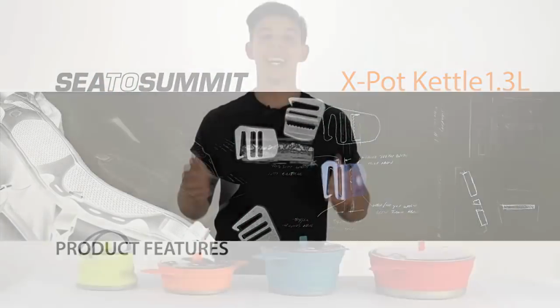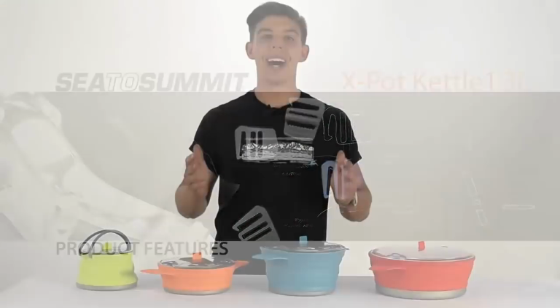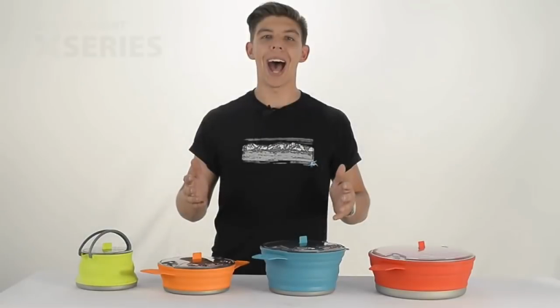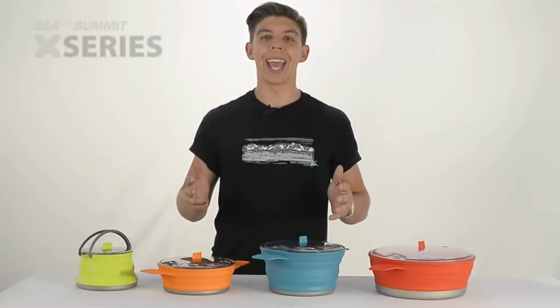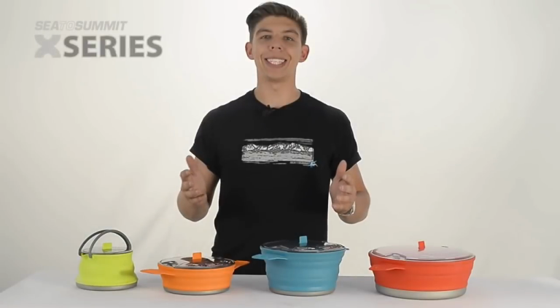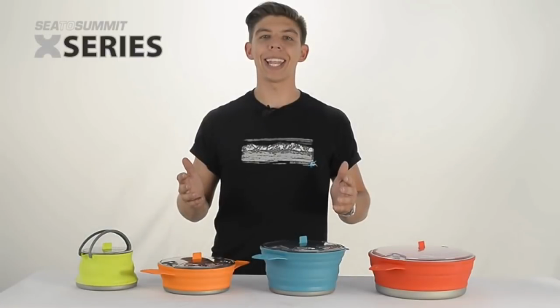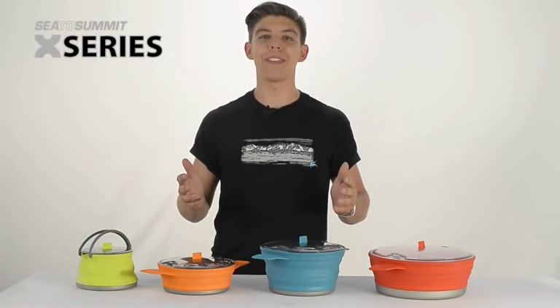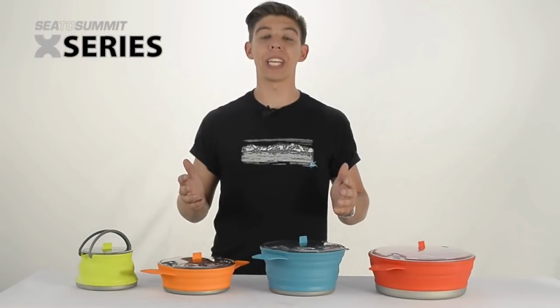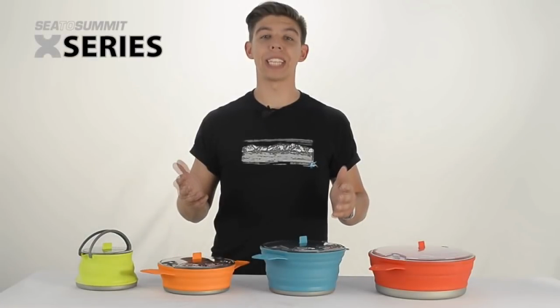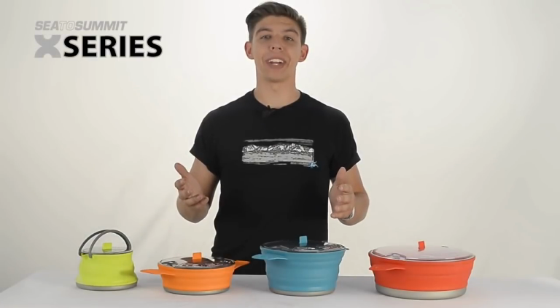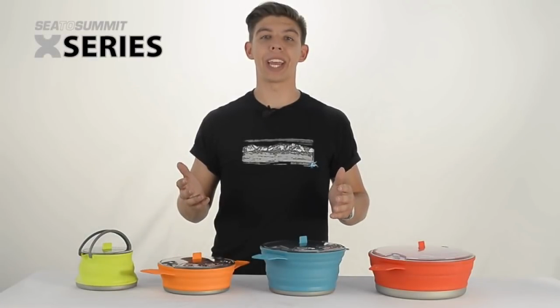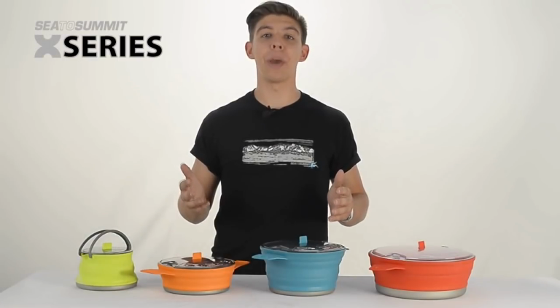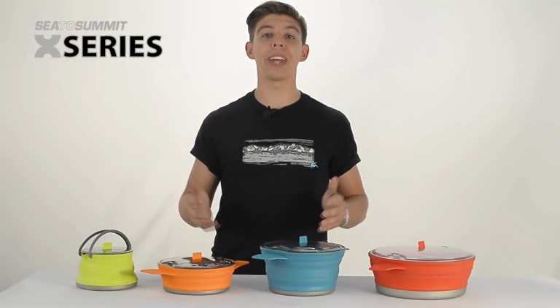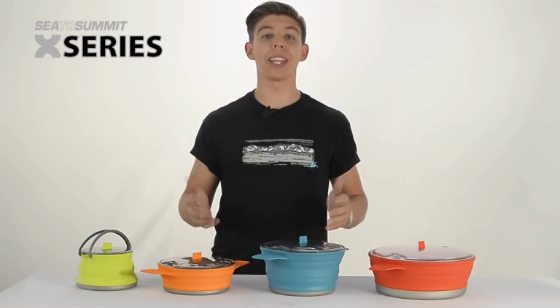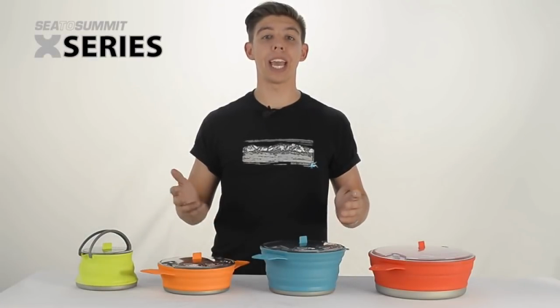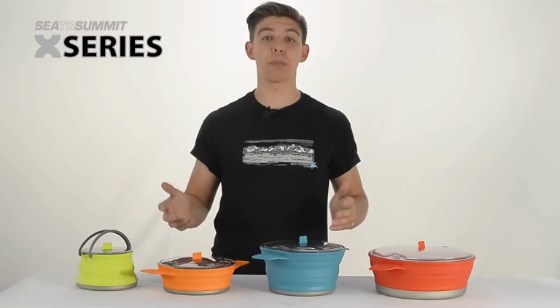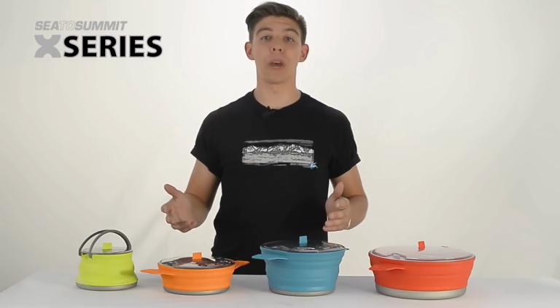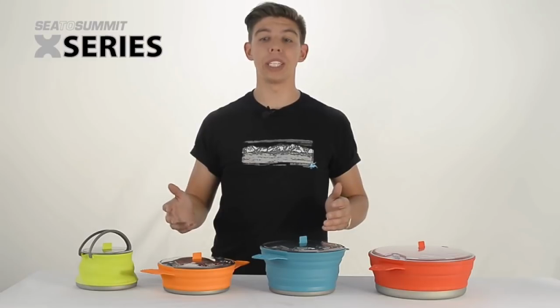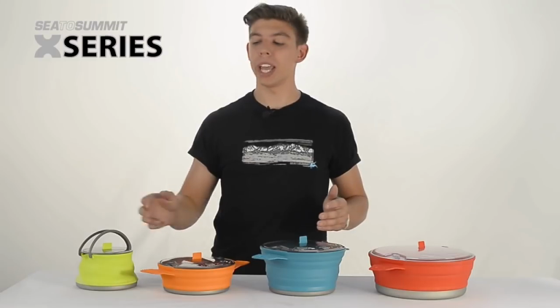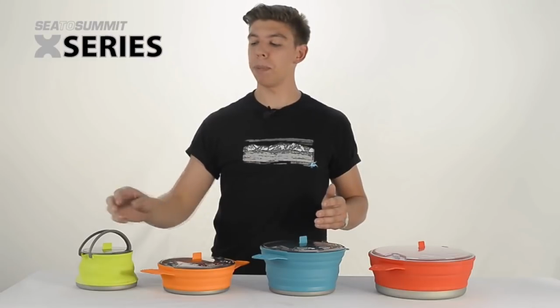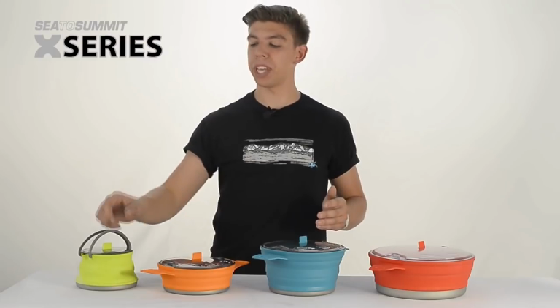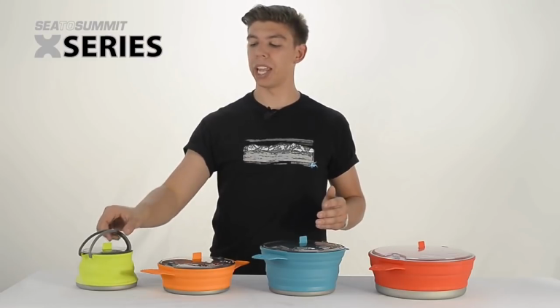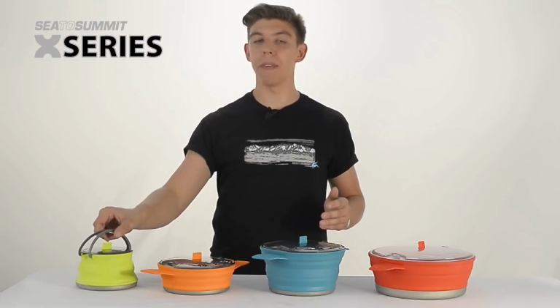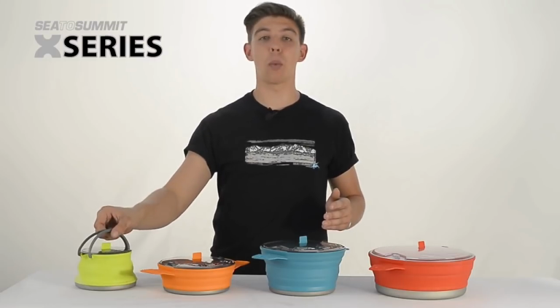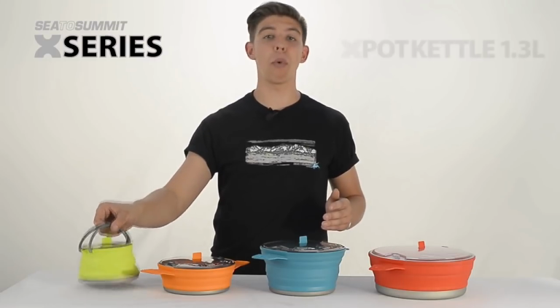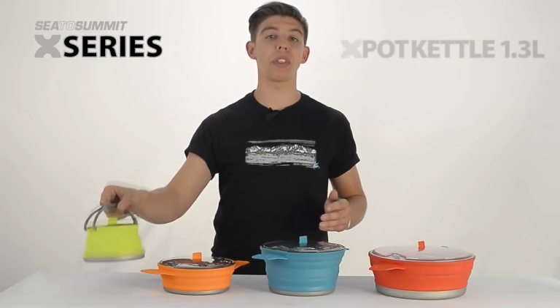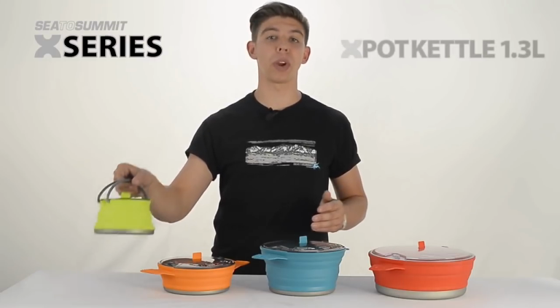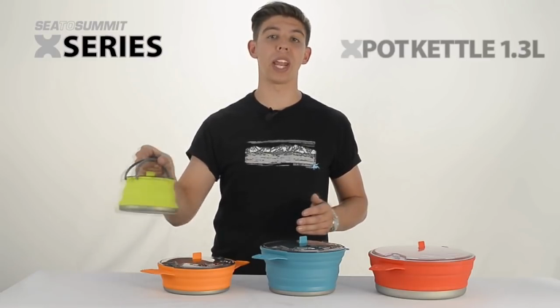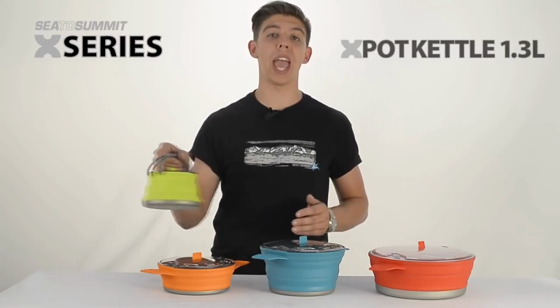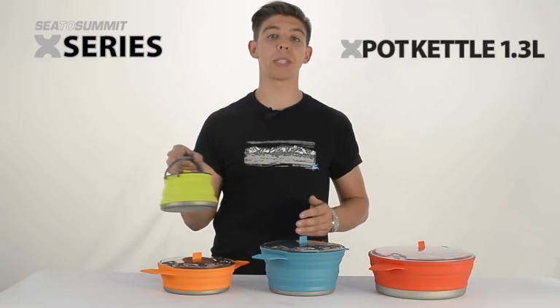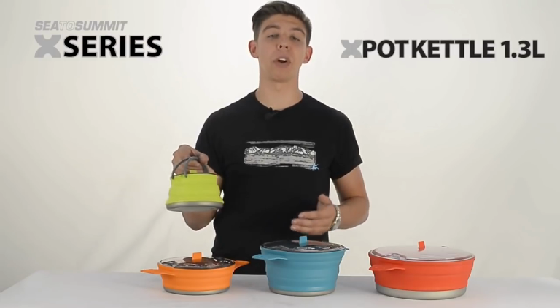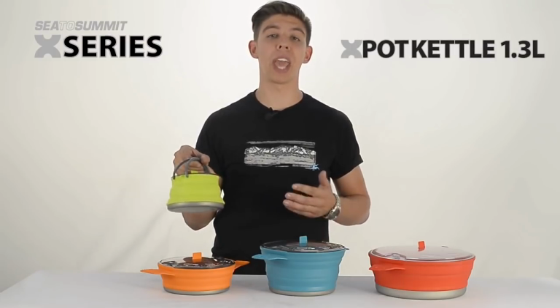Hi, it's Ali from Cedar Summit, and we're looking at the X-Pot range, in particular the 1.3 litre X-Pot kettle.